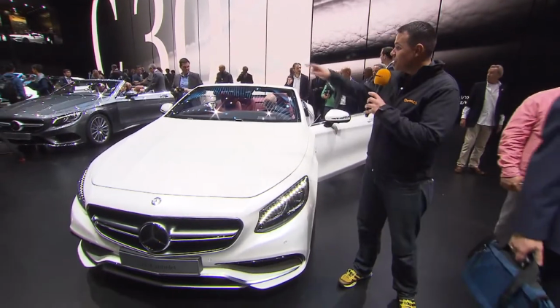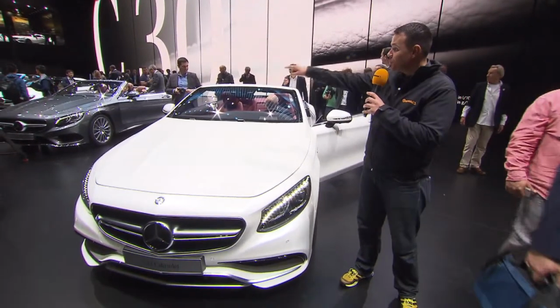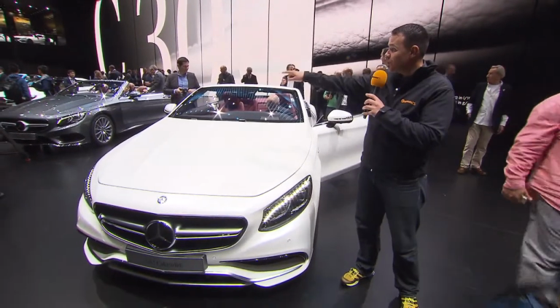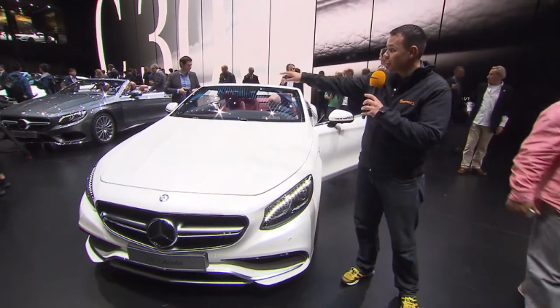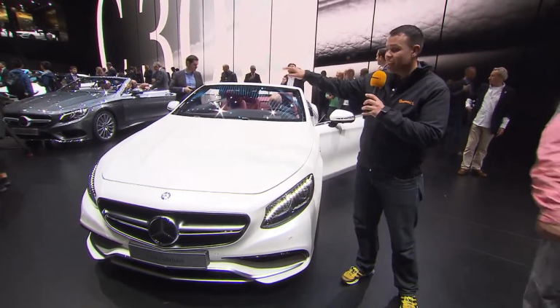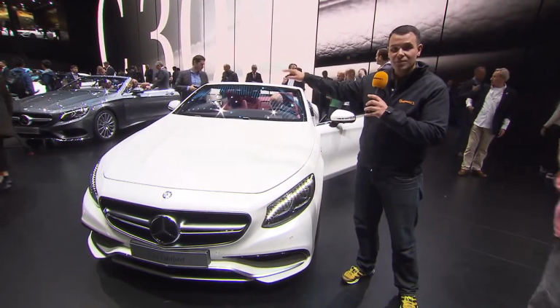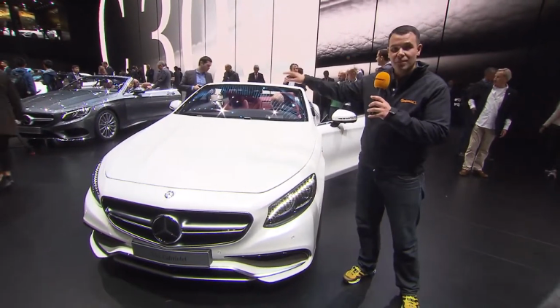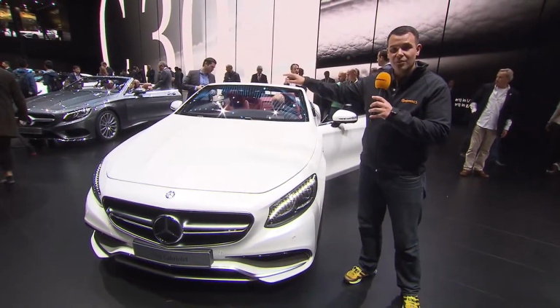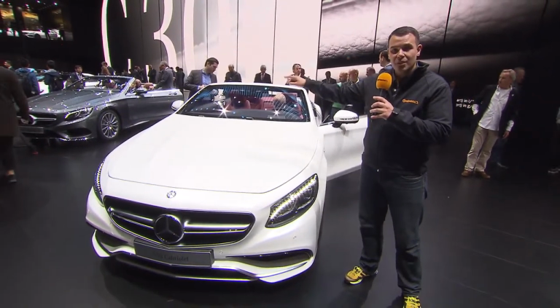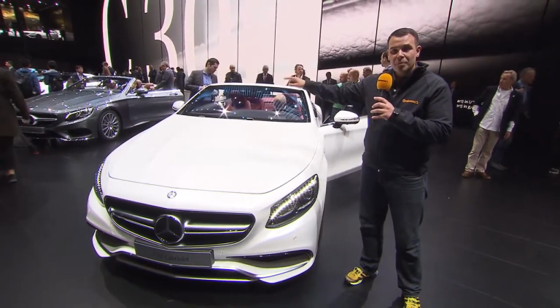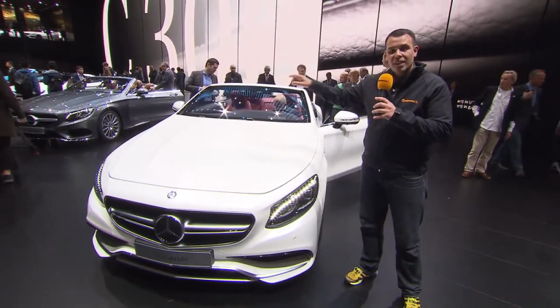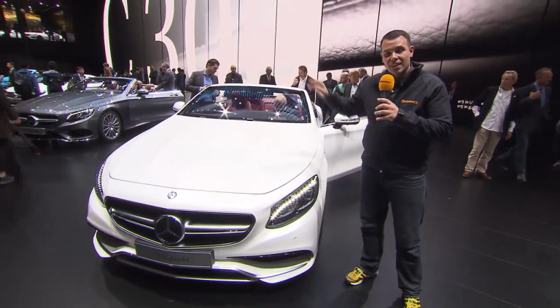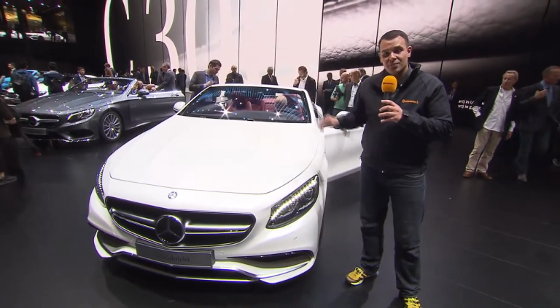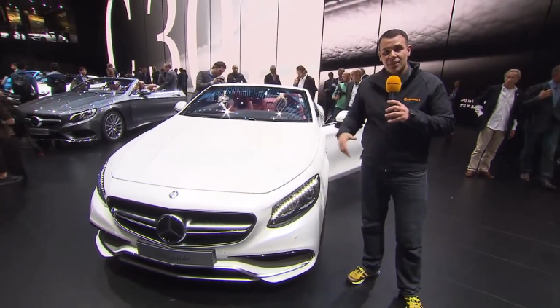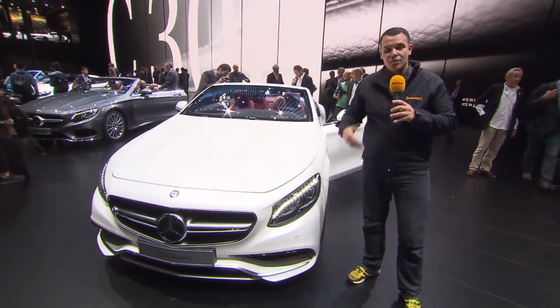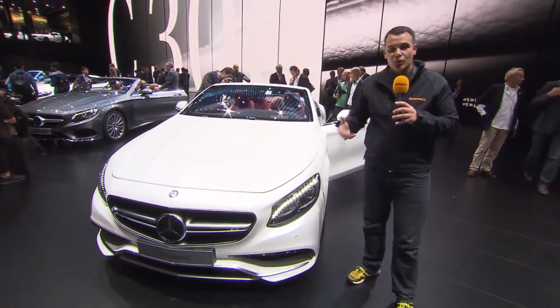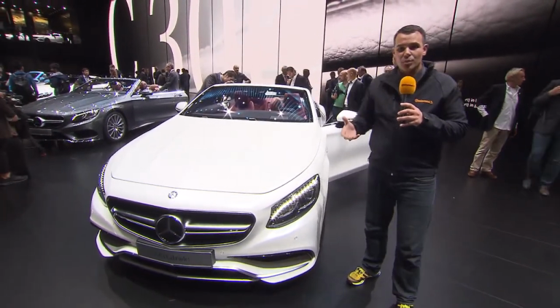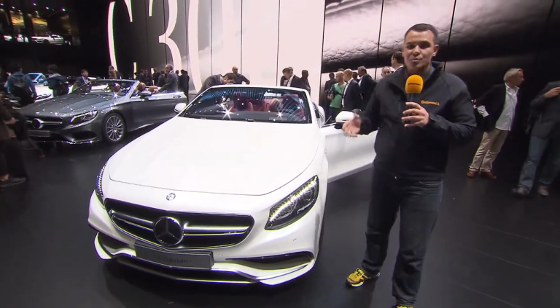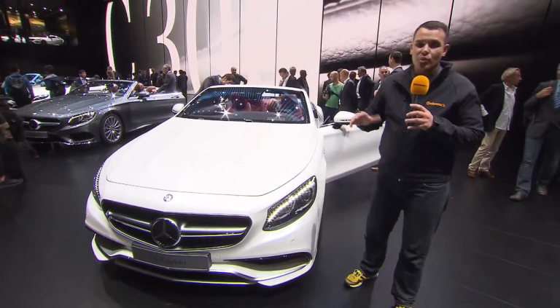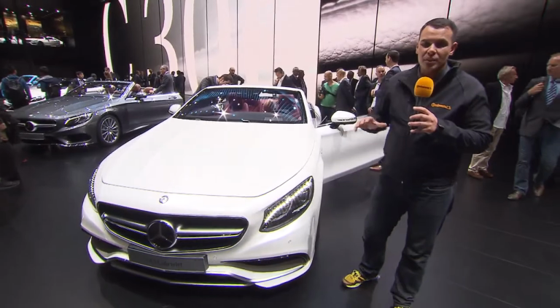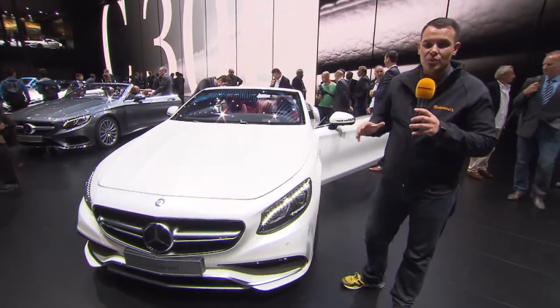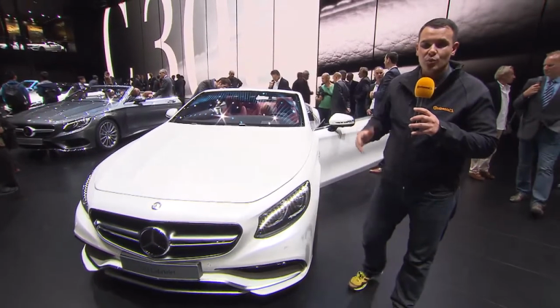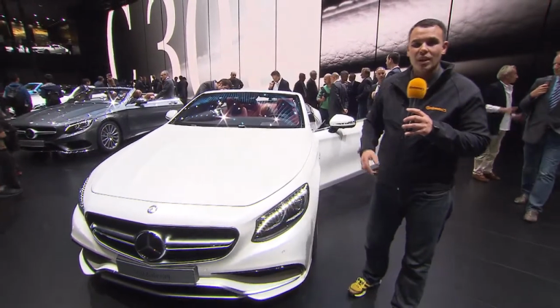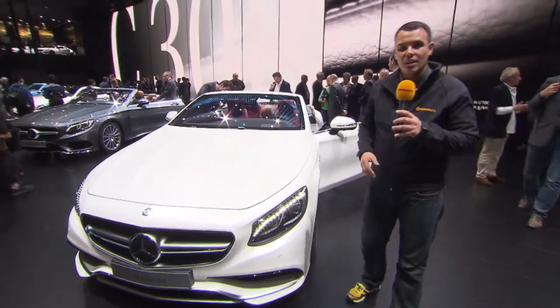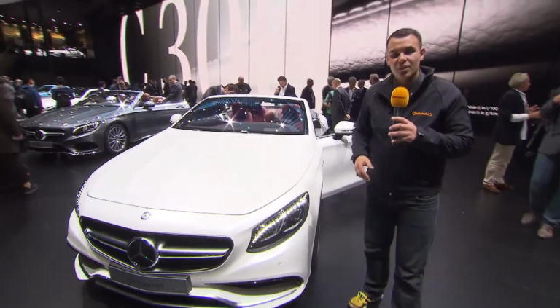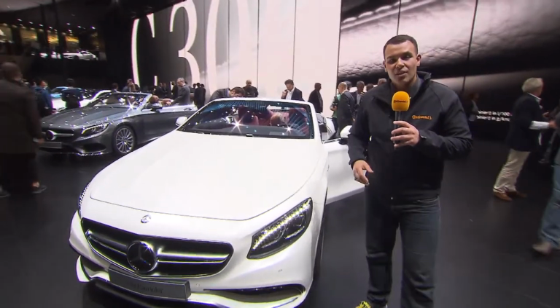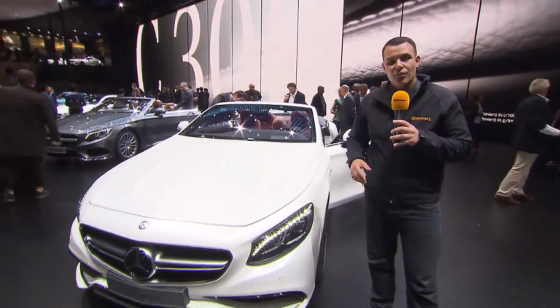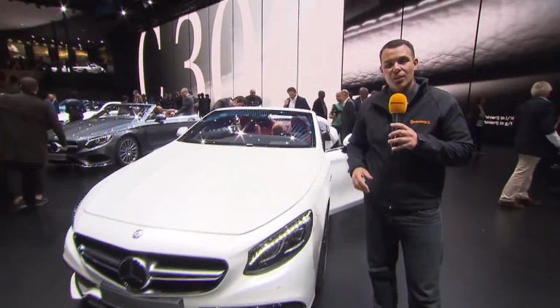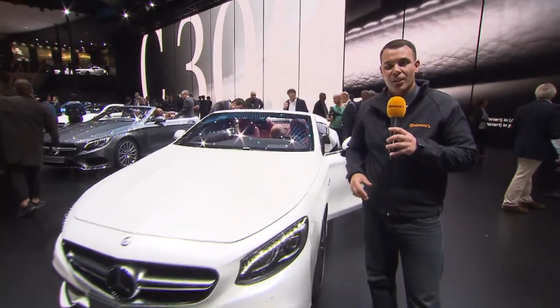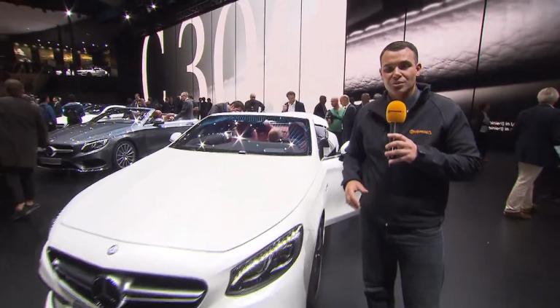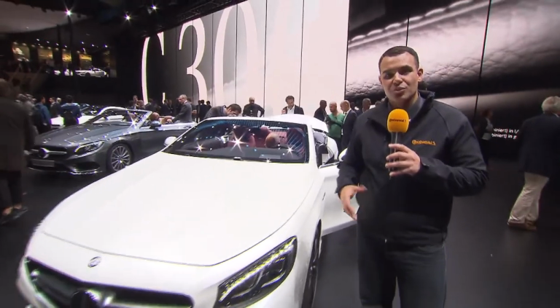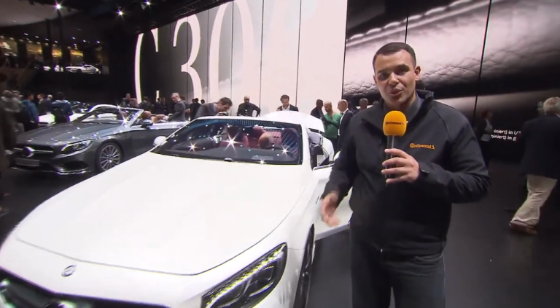The cheapest way to get one is not the S 63 AMG but the S 500 over there. The S 500 convertible is probably around 140,000 euros.